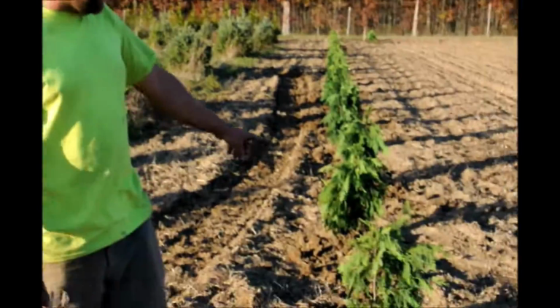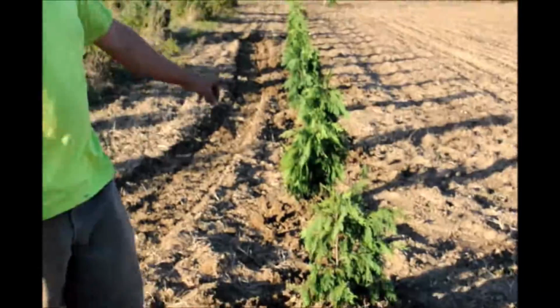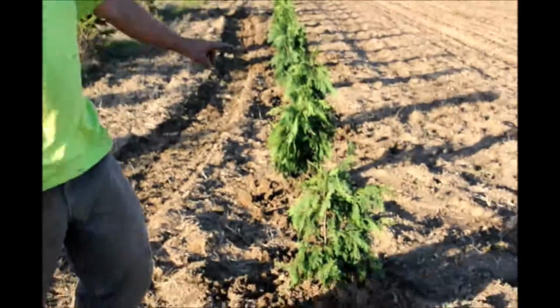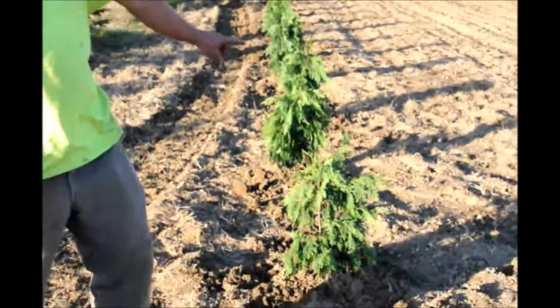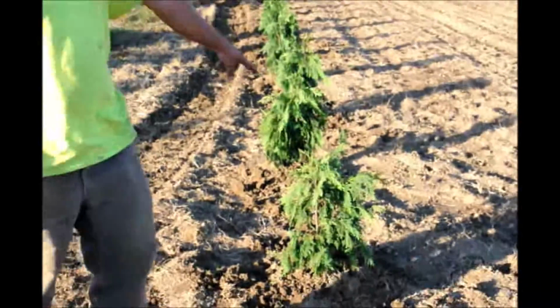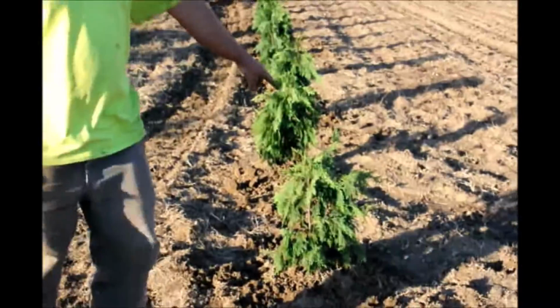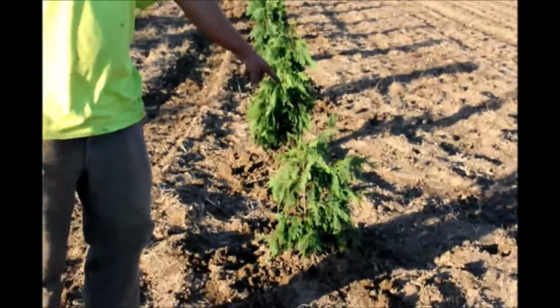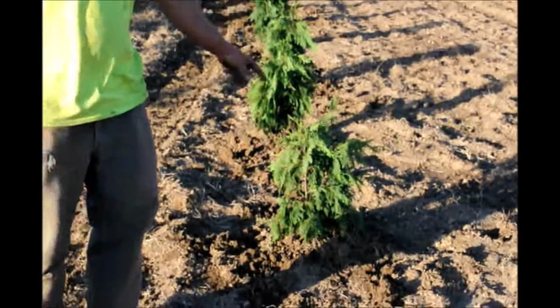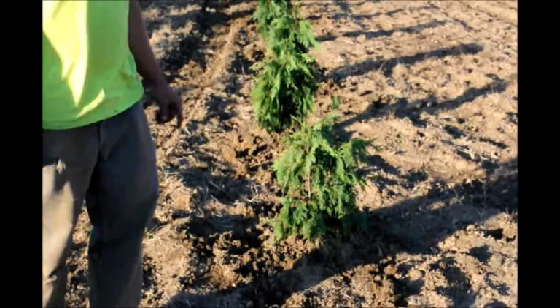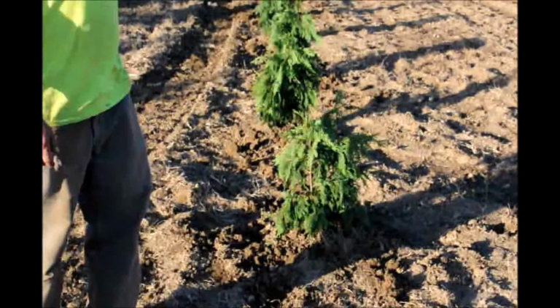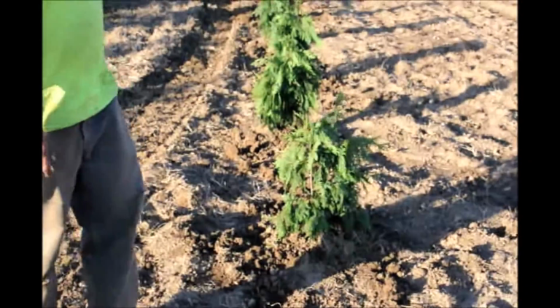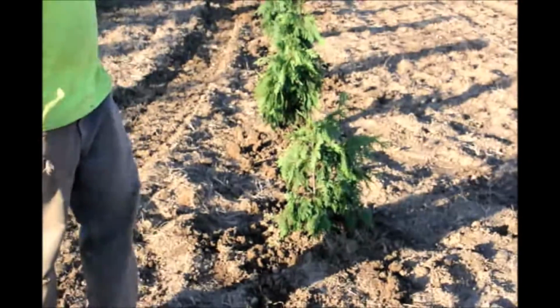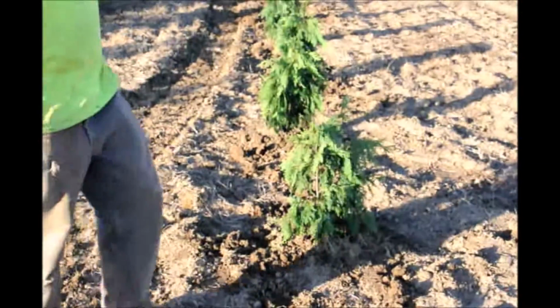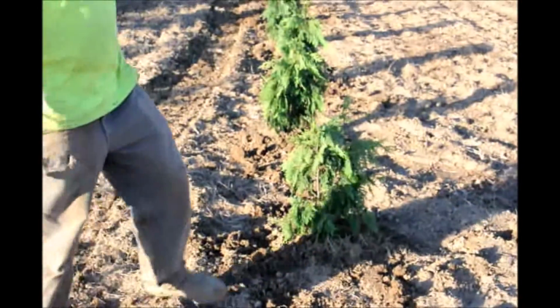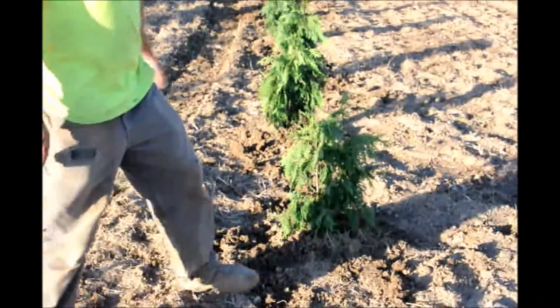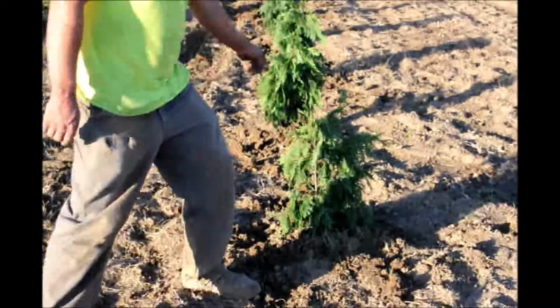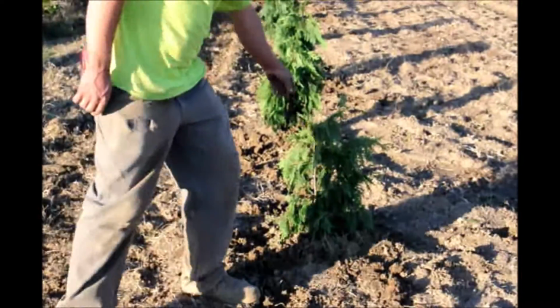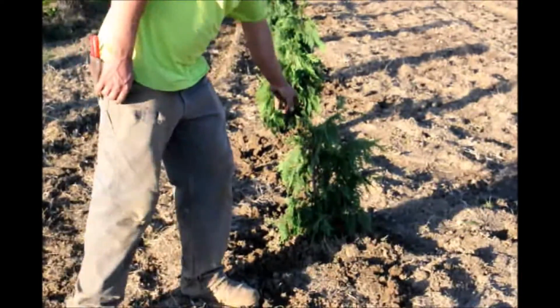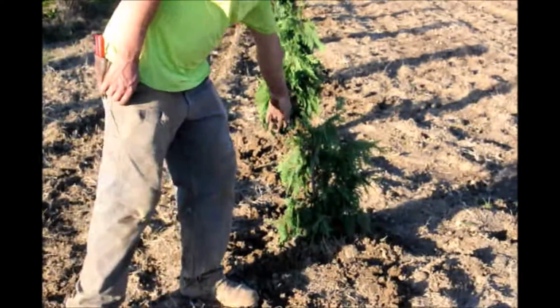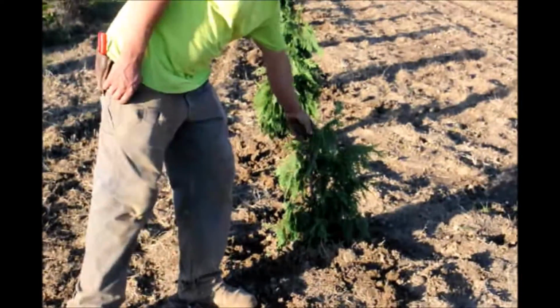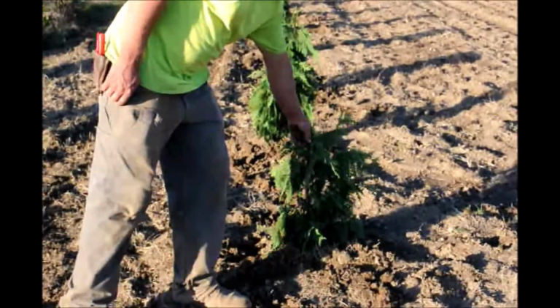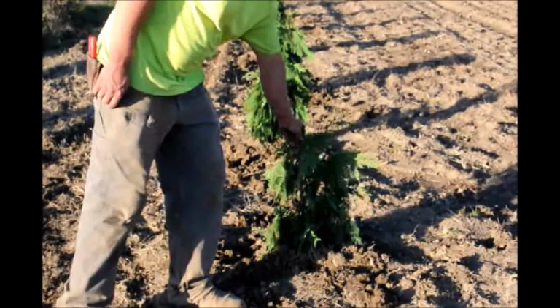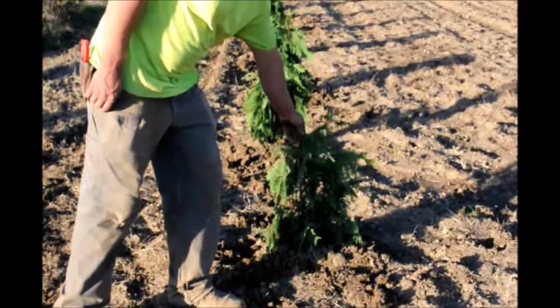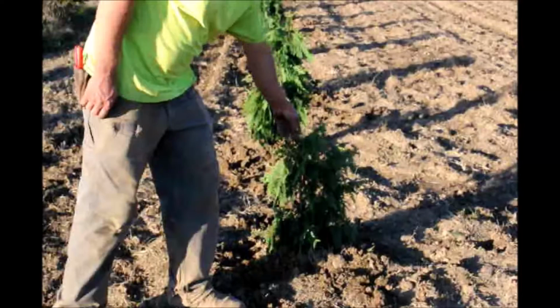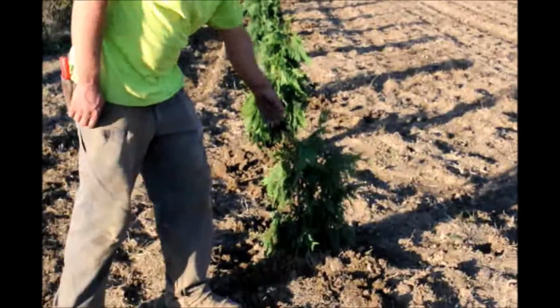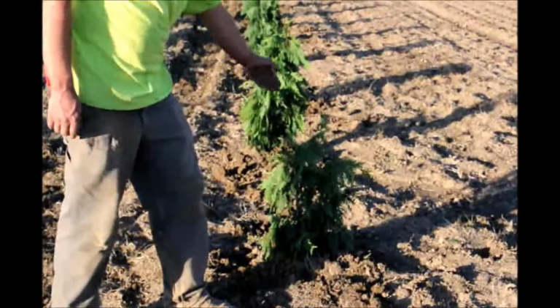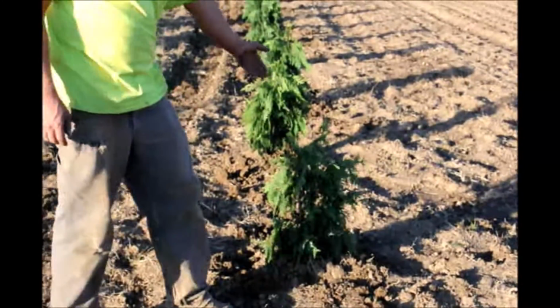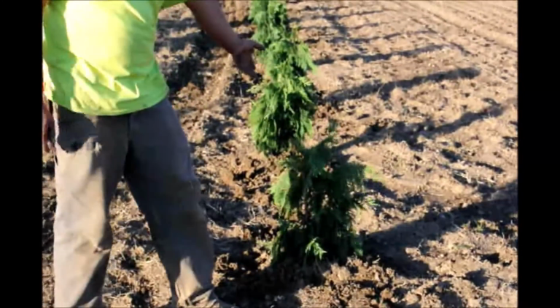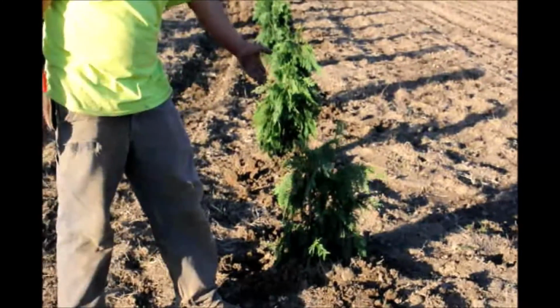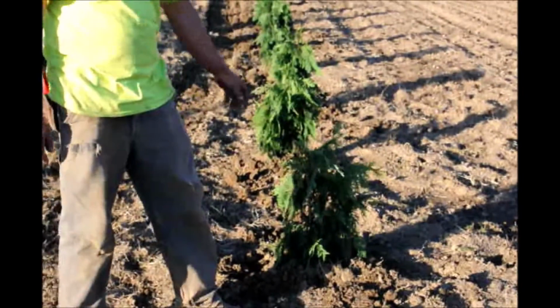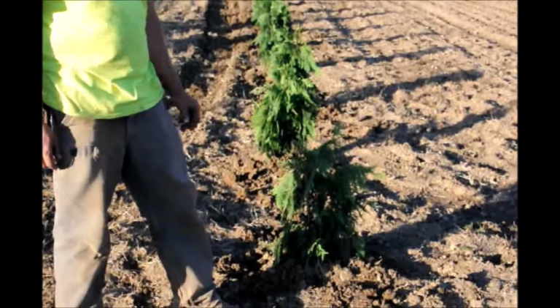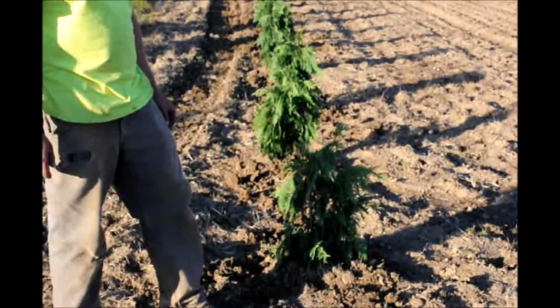But anyway, this is the Alaskan Weeping Cedar. They are ones that we bought in from three-gallon containers. We're just going to plant them as is.